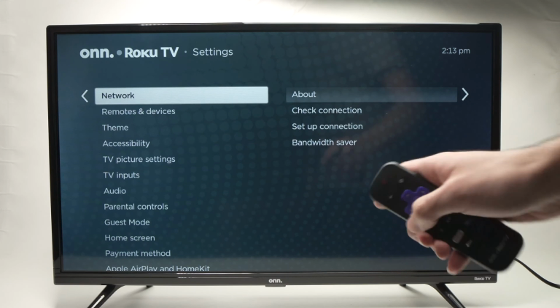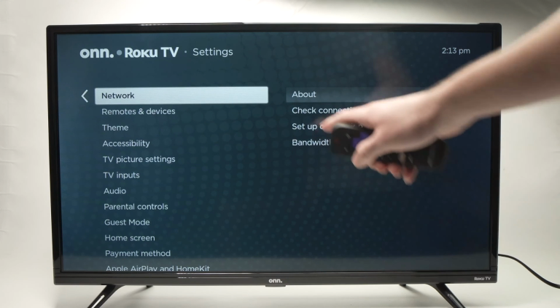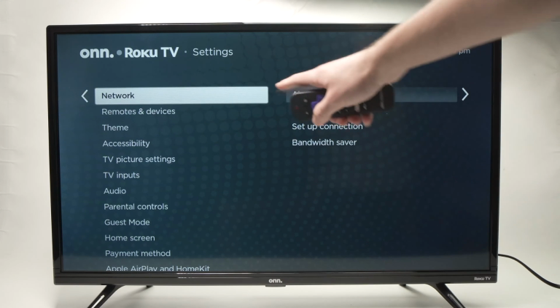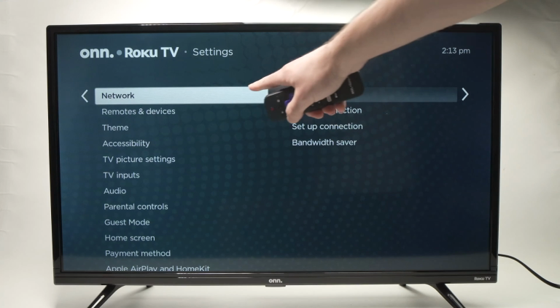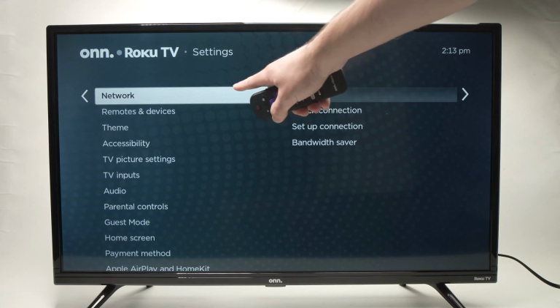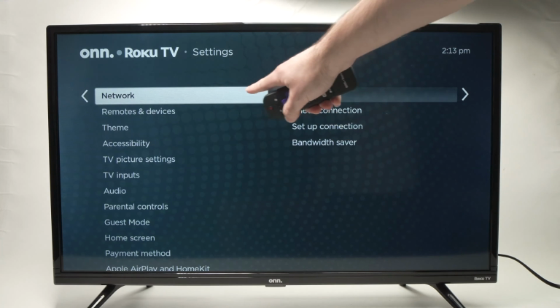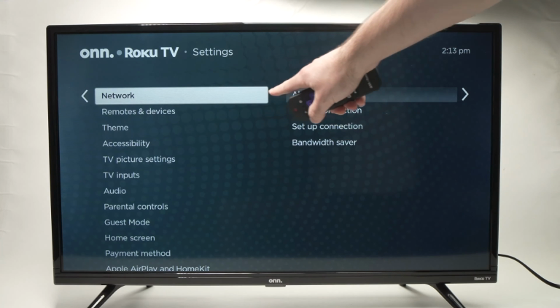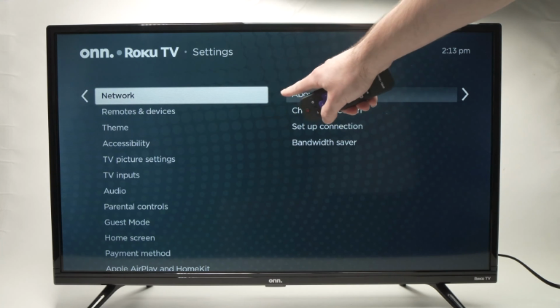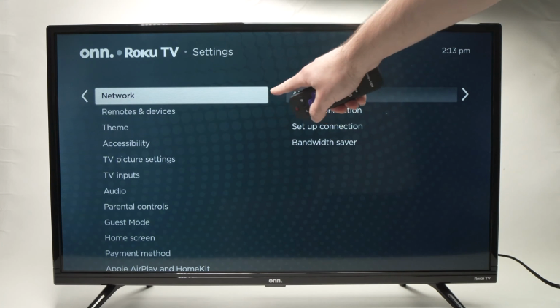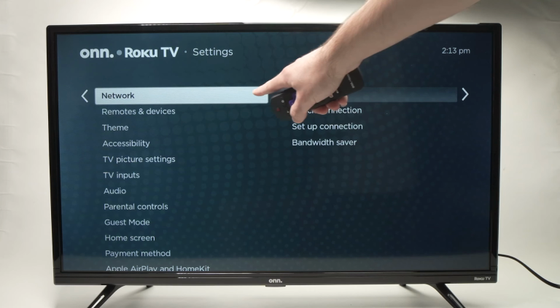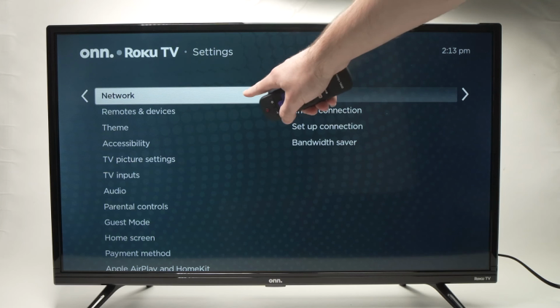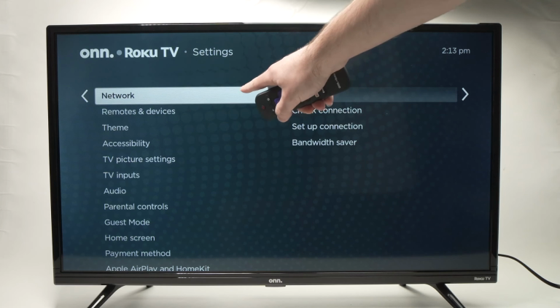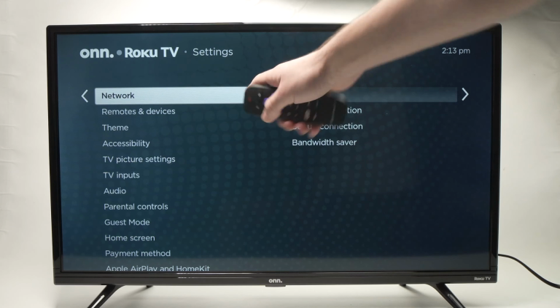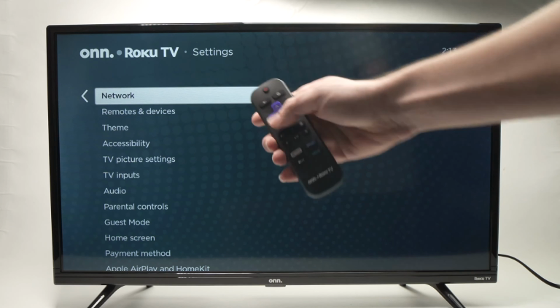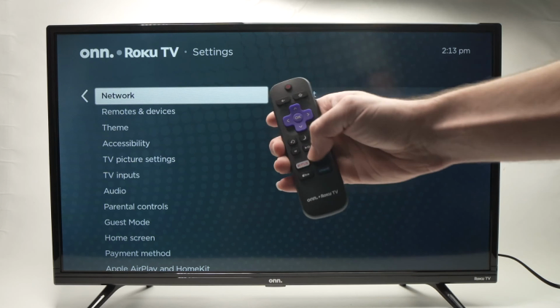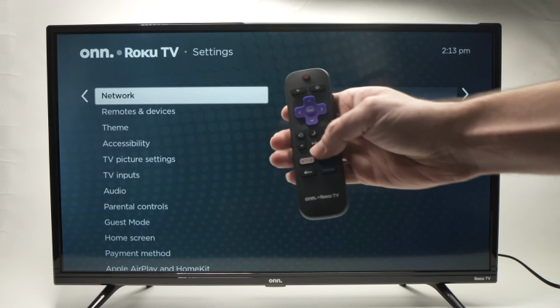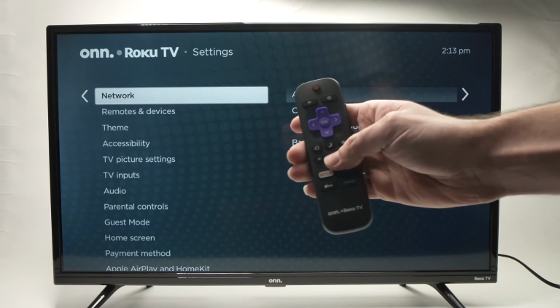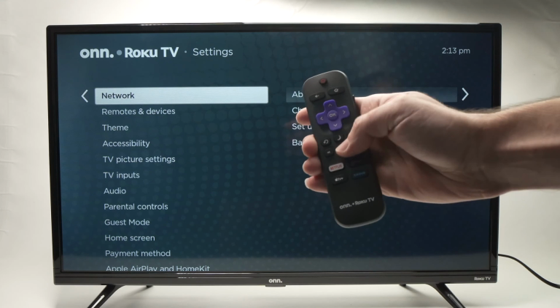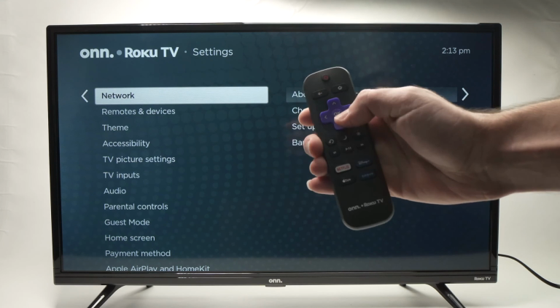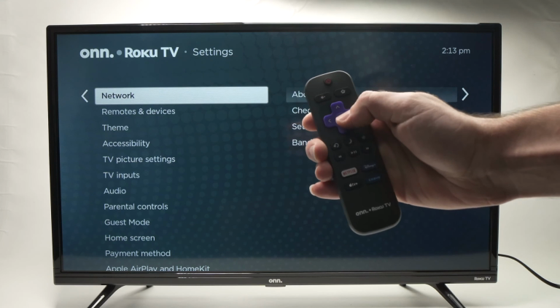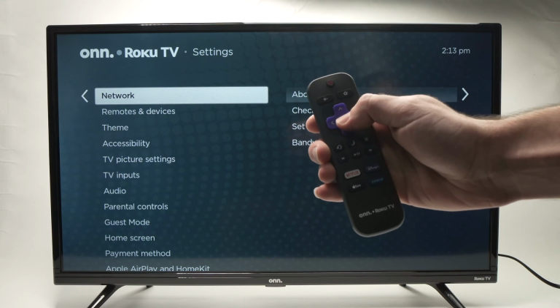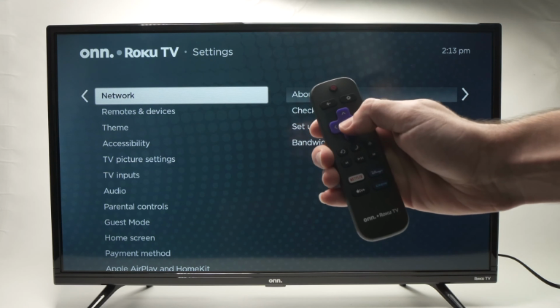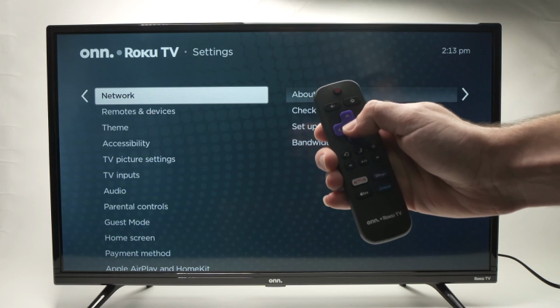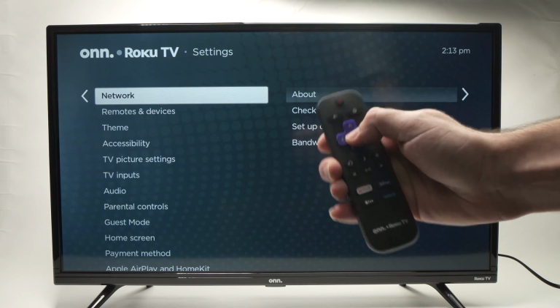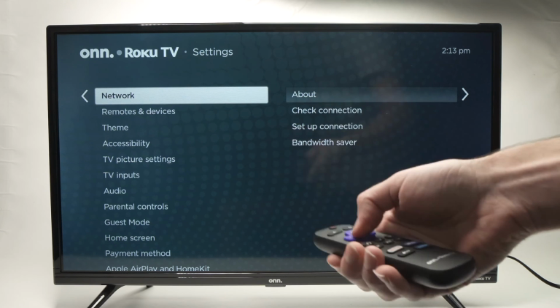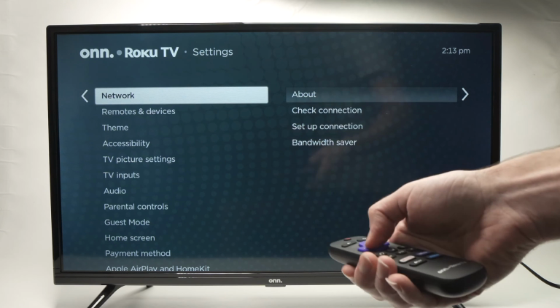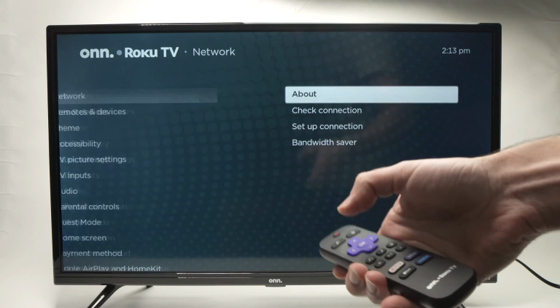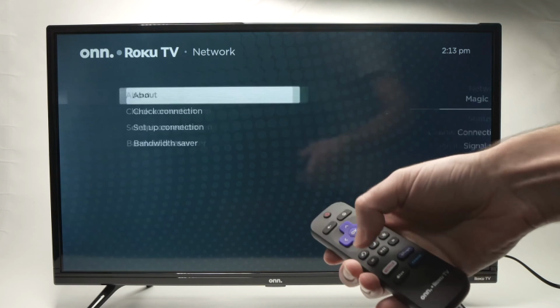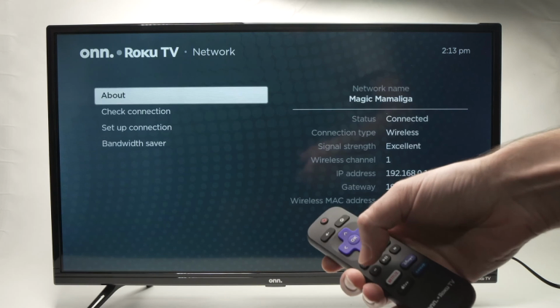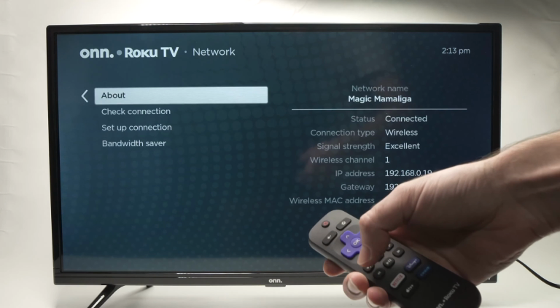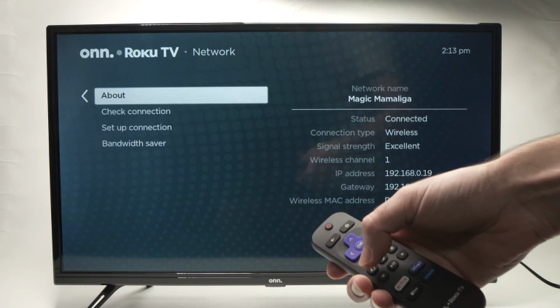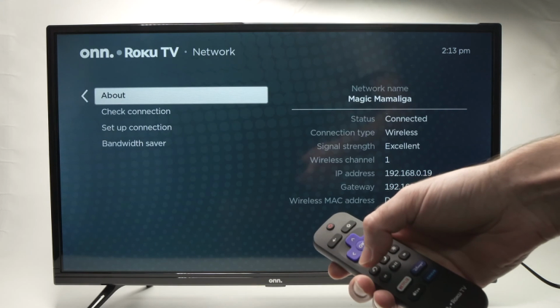Then, you need to select the first option, which is Network. Again, simply press the OK button on the remote.